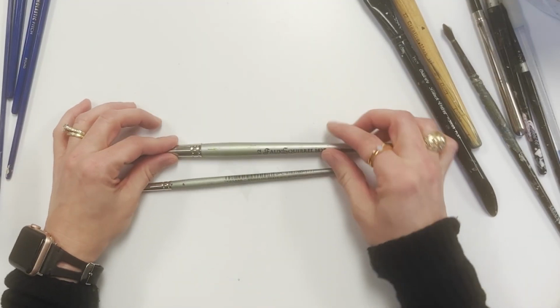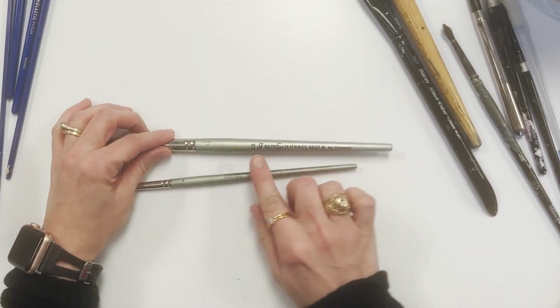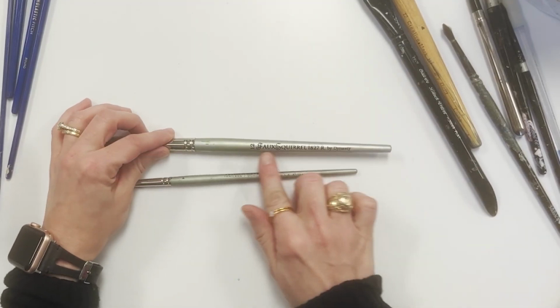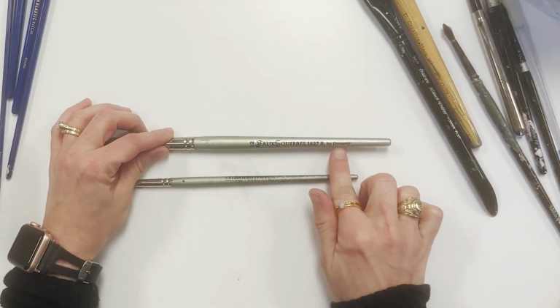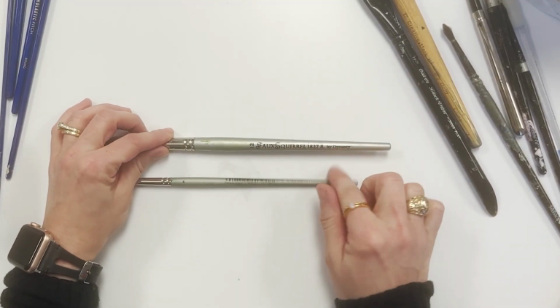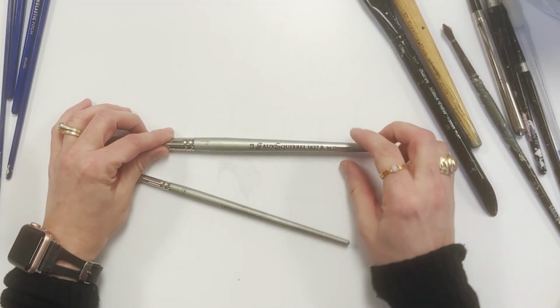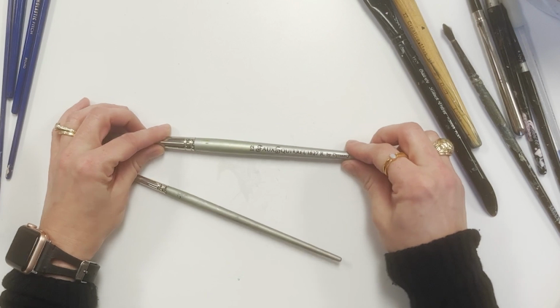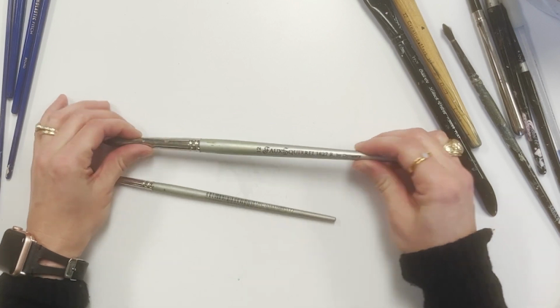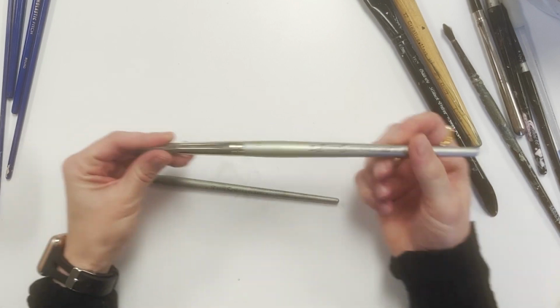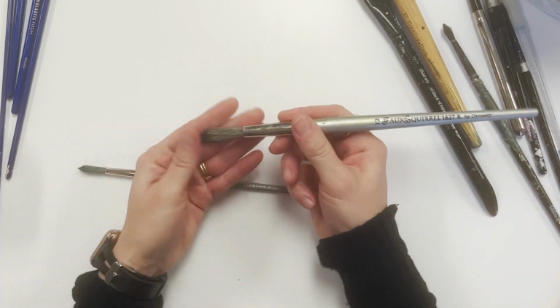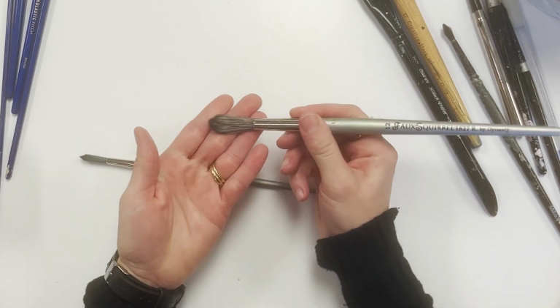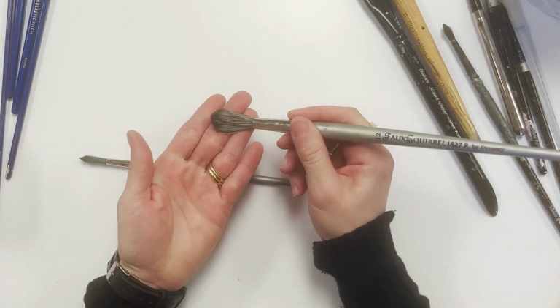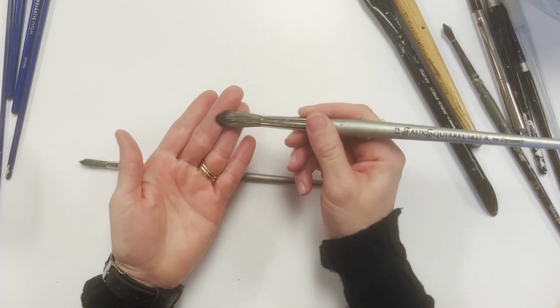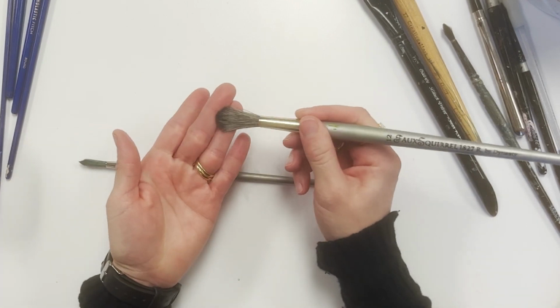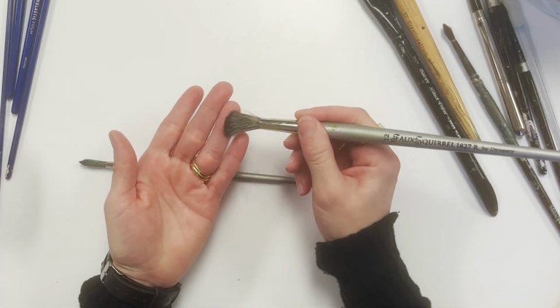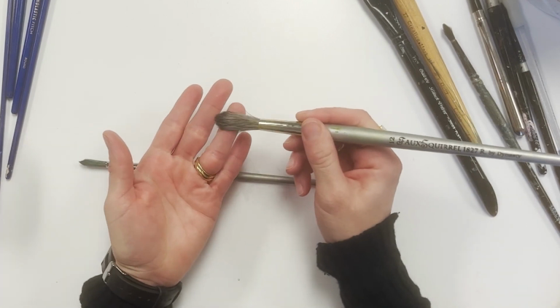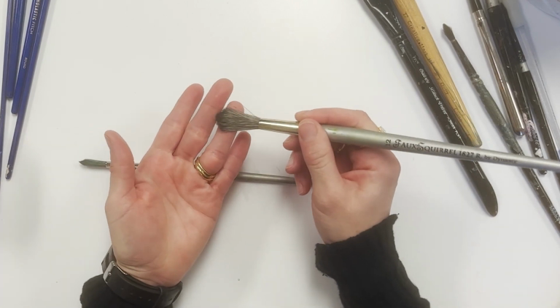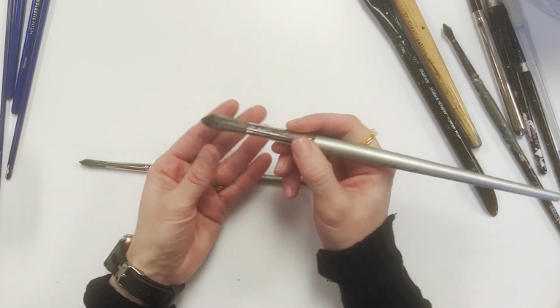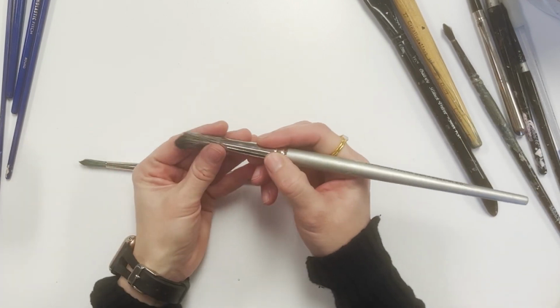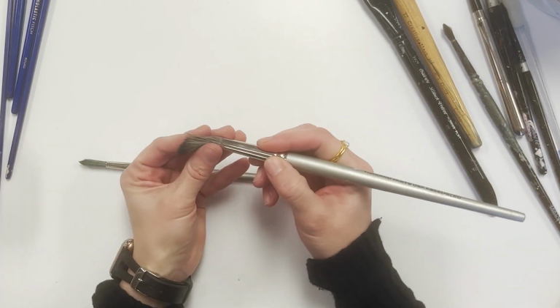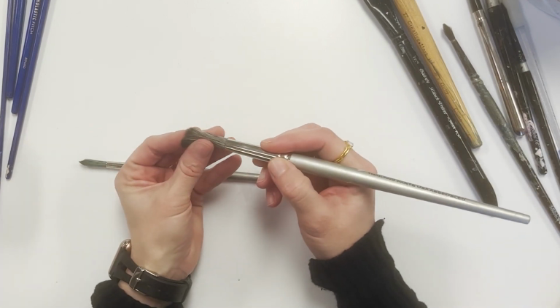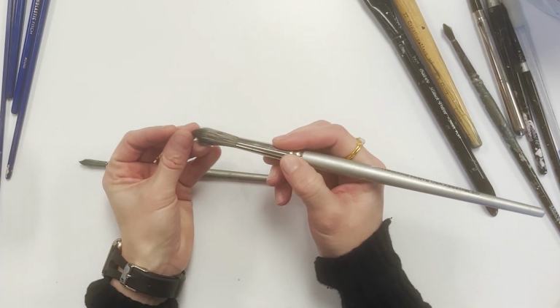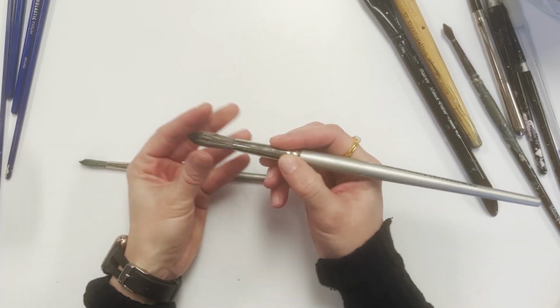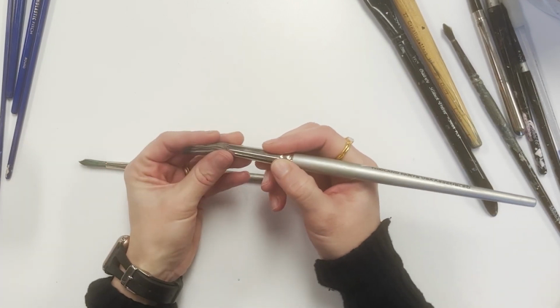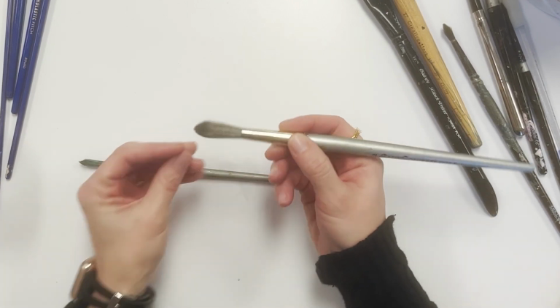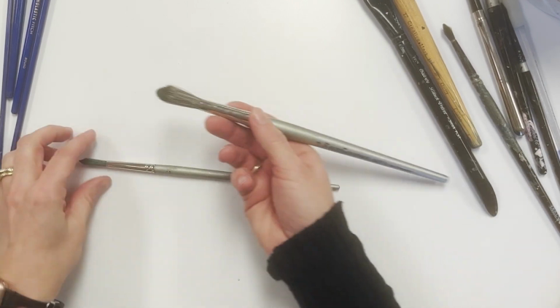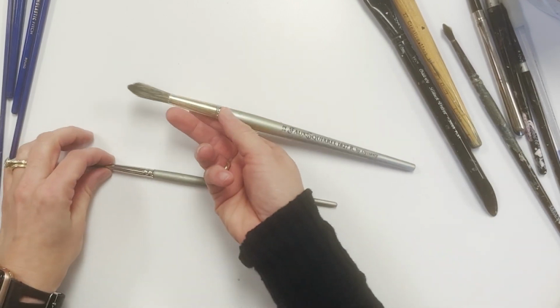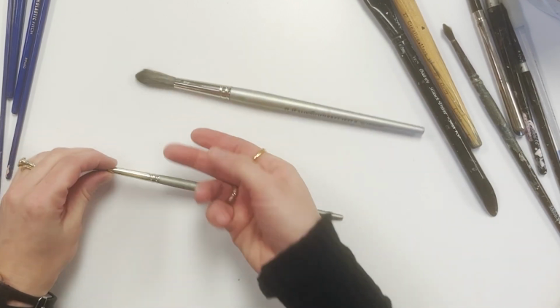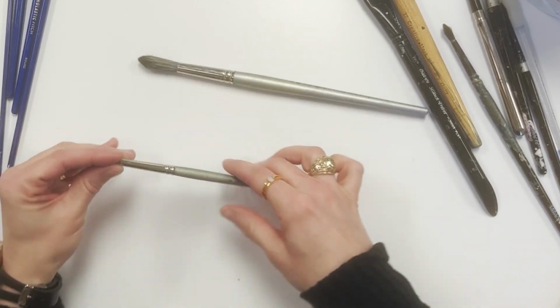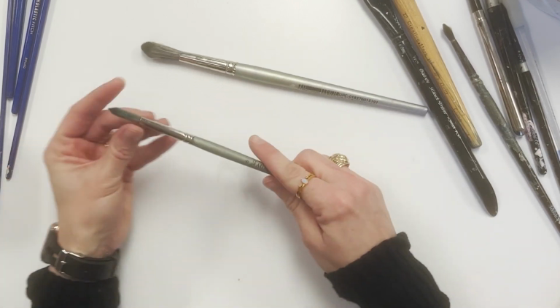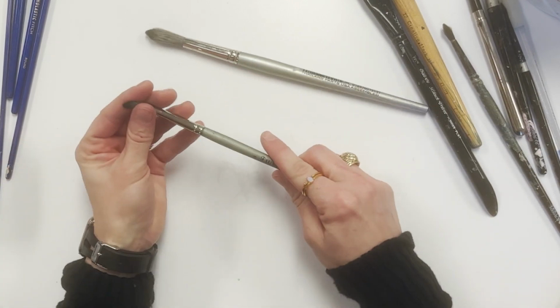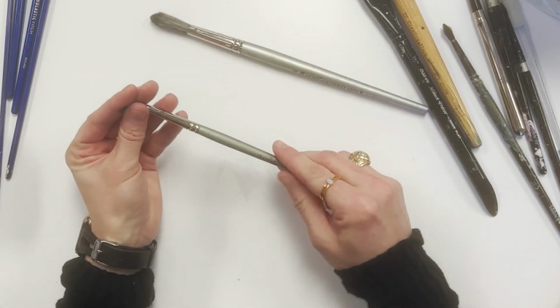Here we have some faux squirrel brushes, and they are soft. However, they're a little springy sometimes for watercolor.